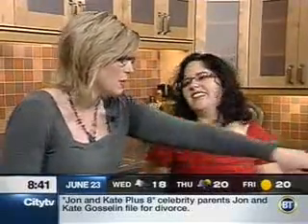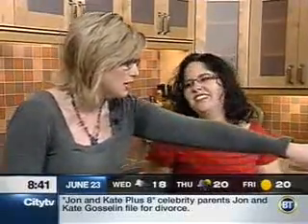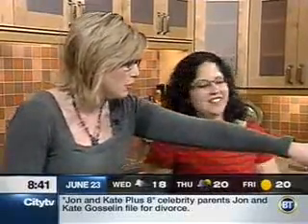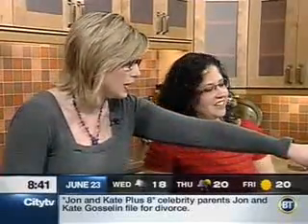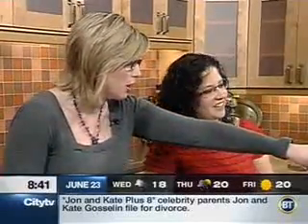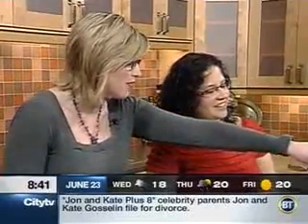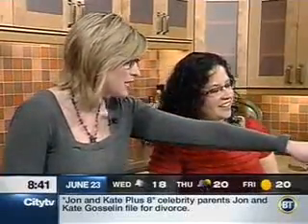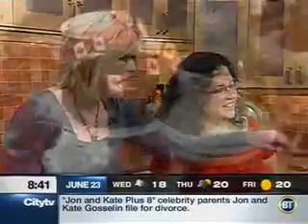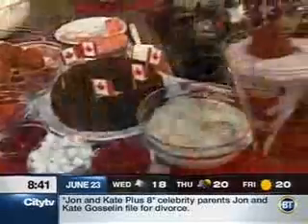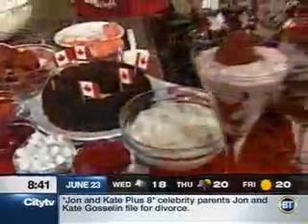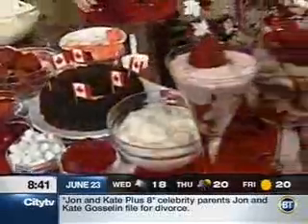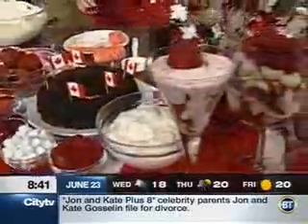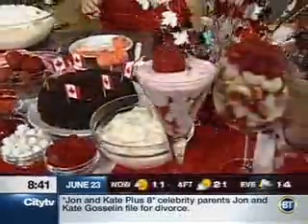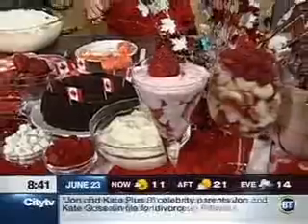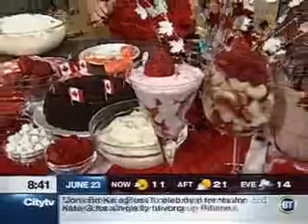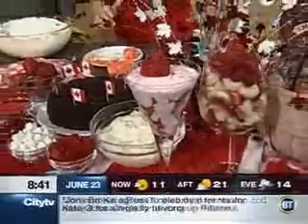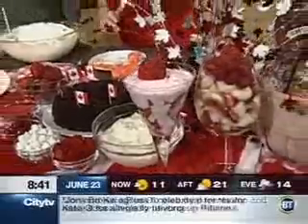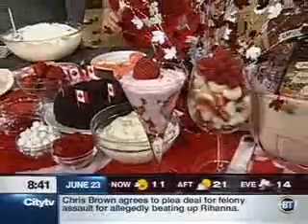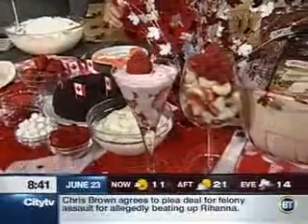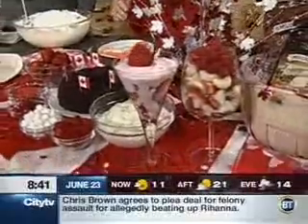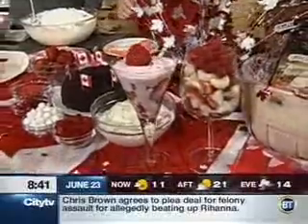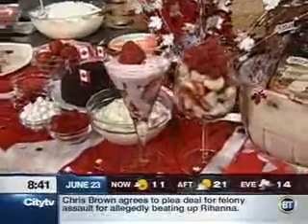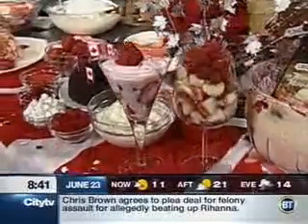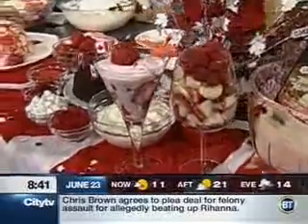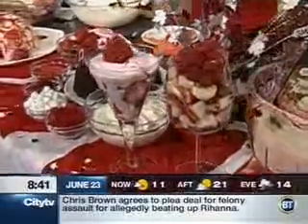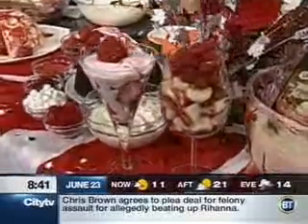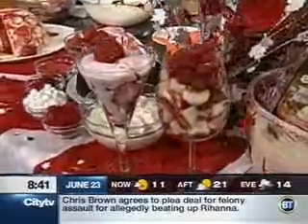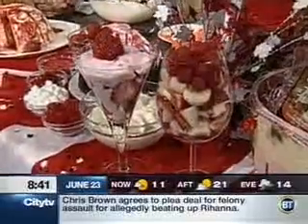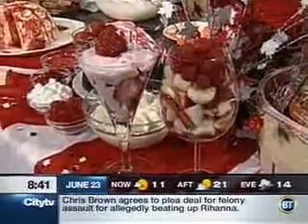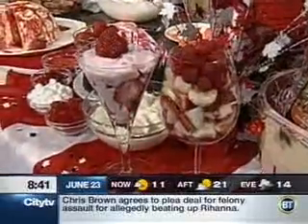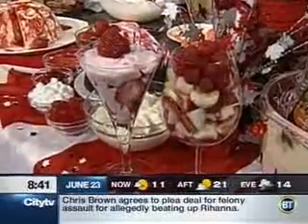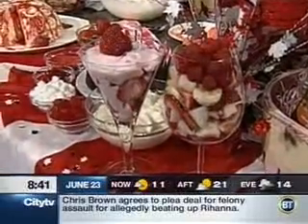We've got some great little parfaits. We brought some red and white fruit salad and a strawberry yogurt parfait. And actually the cake's right here.